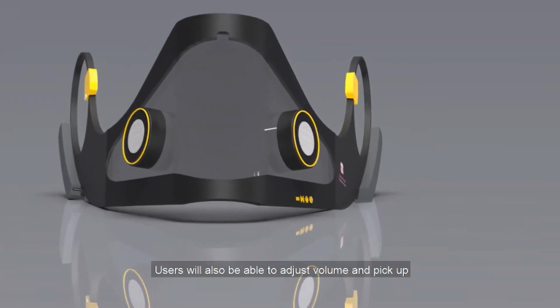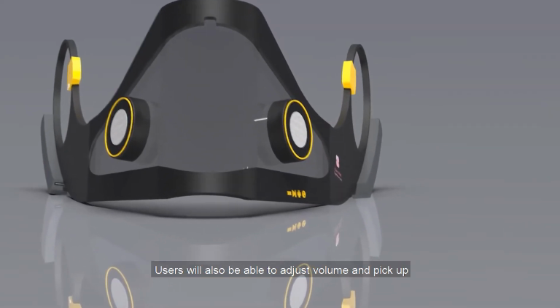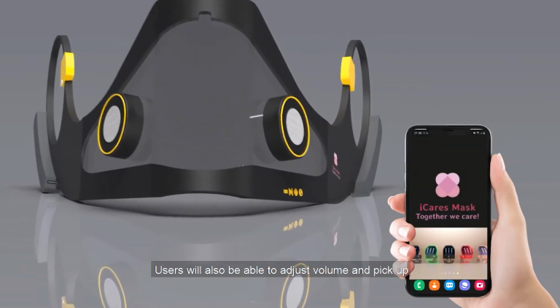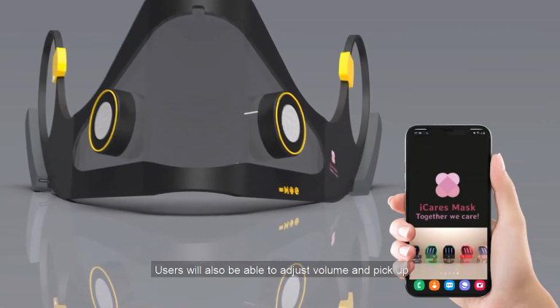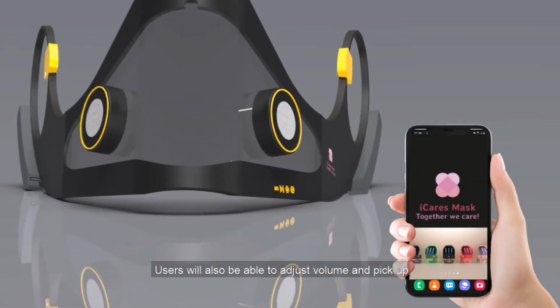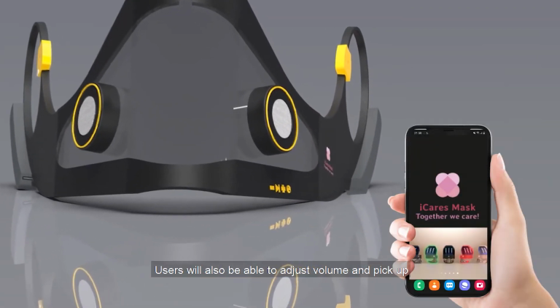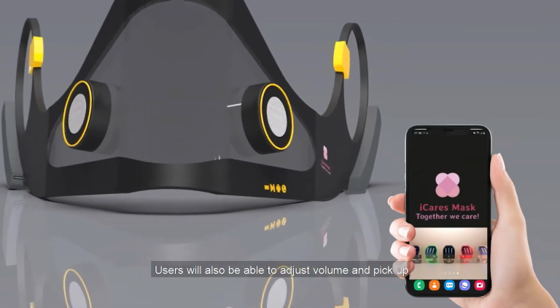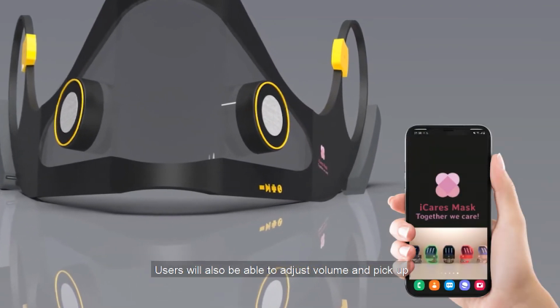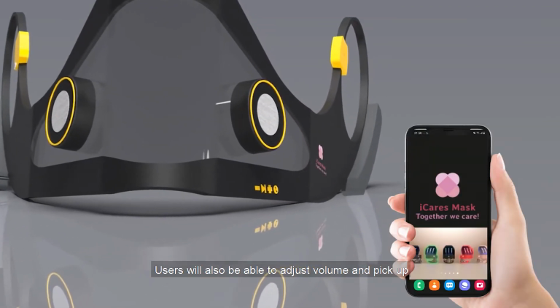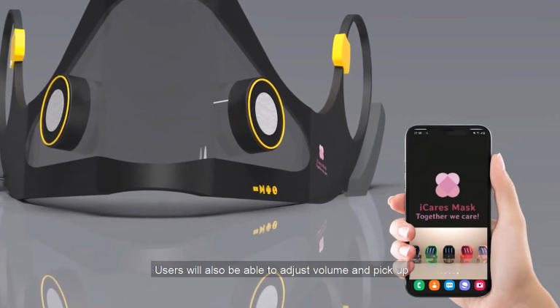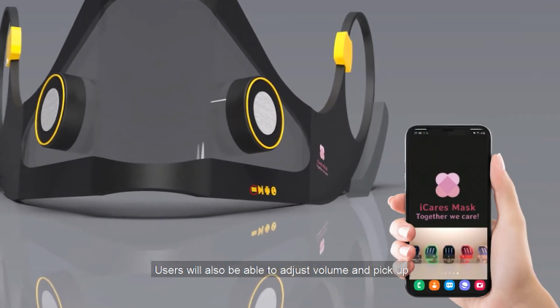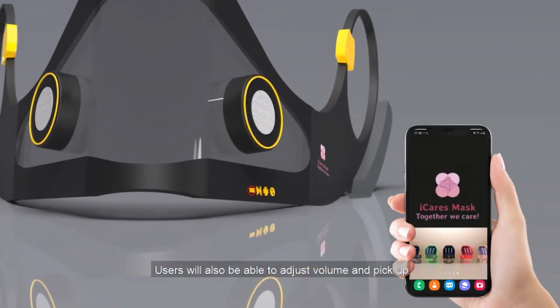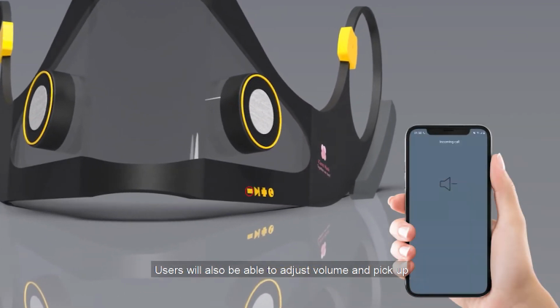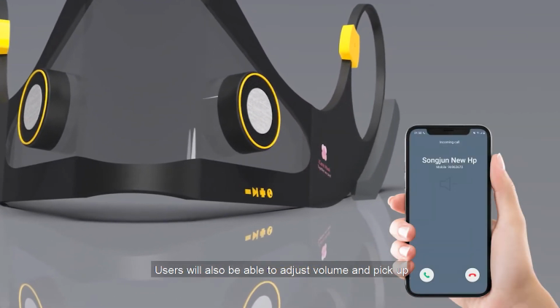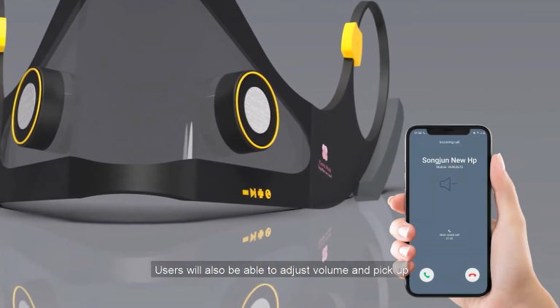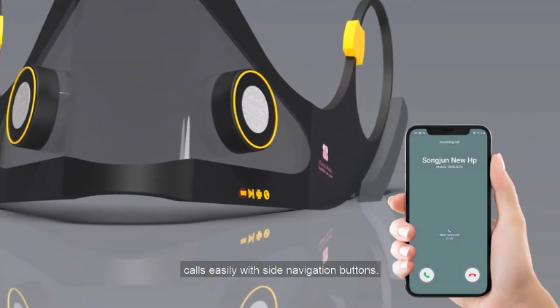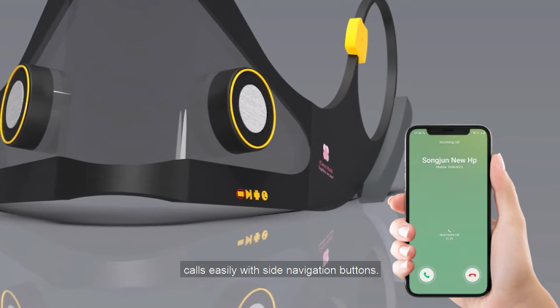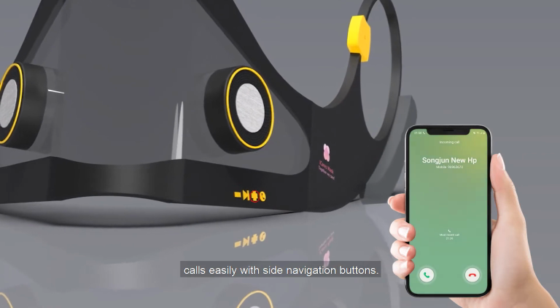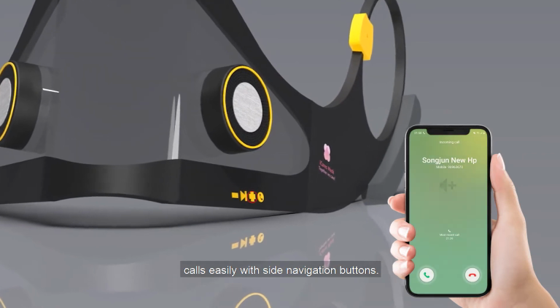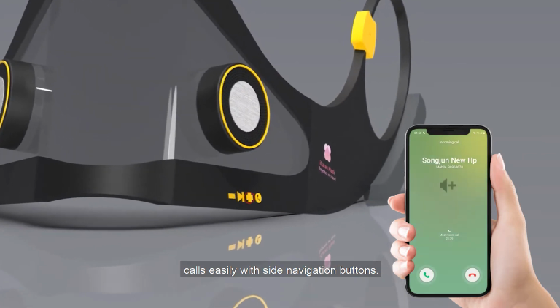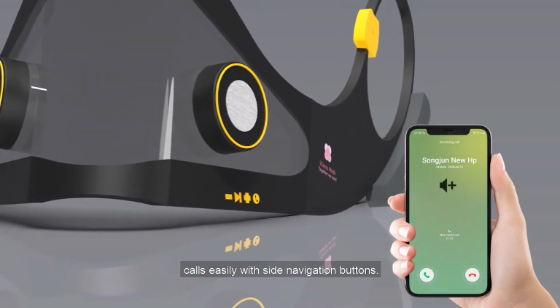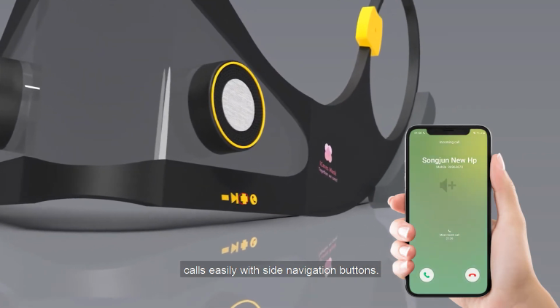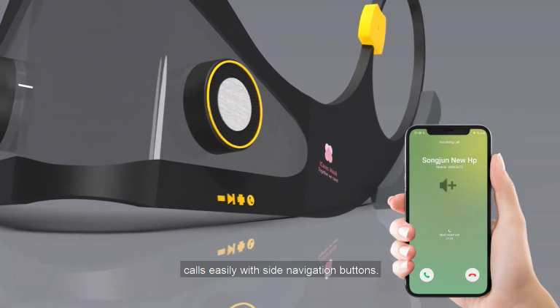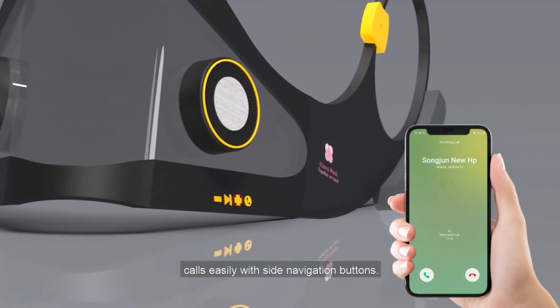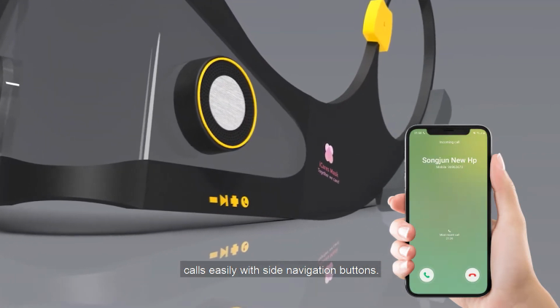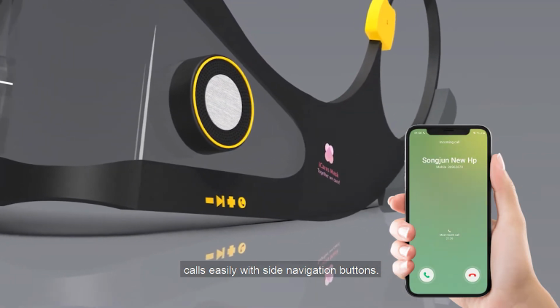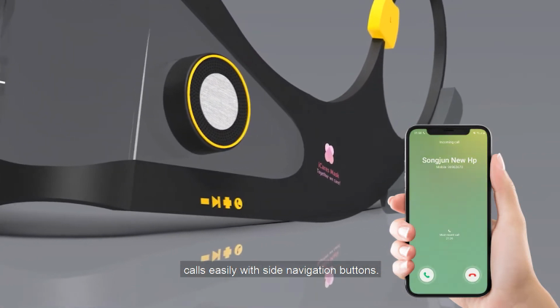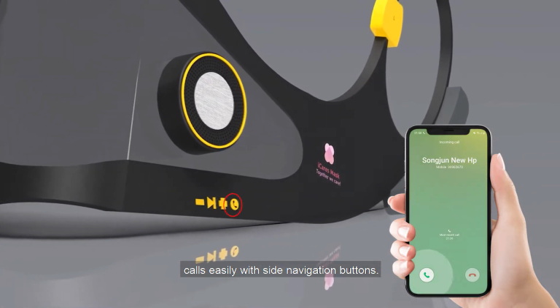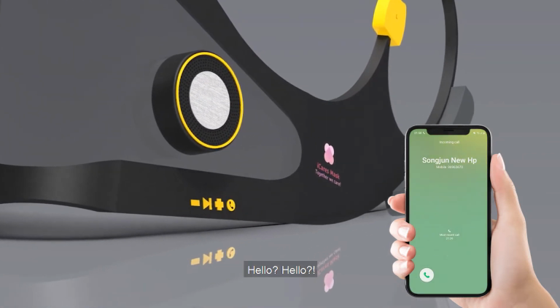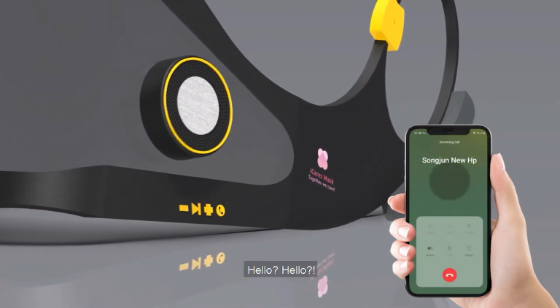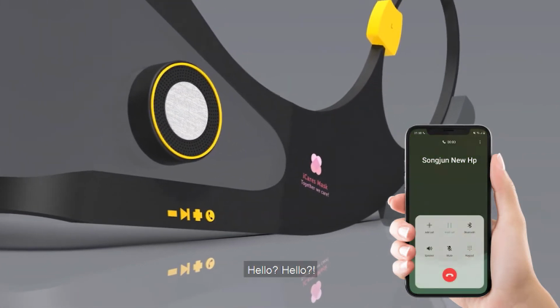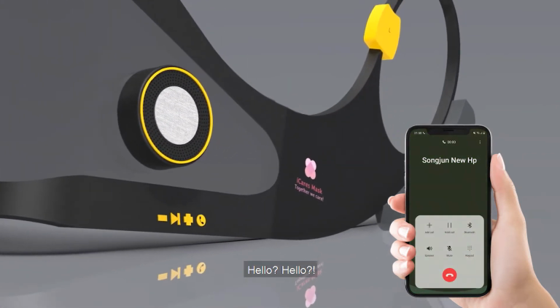Users will also be able to adjust volume and pick up calls easily with side navigation buttons. Hello? Hello?